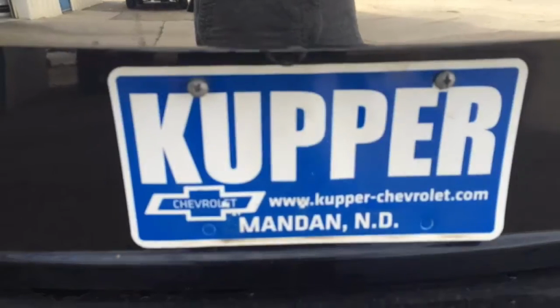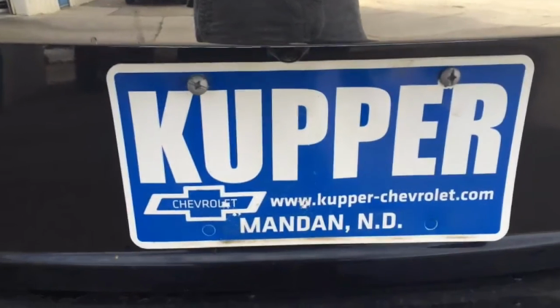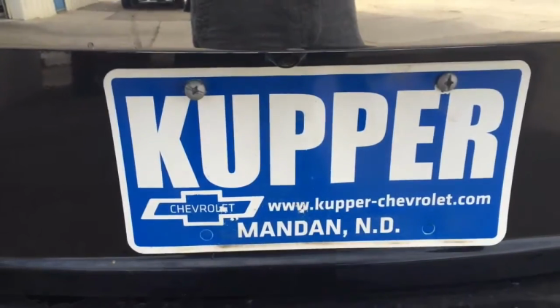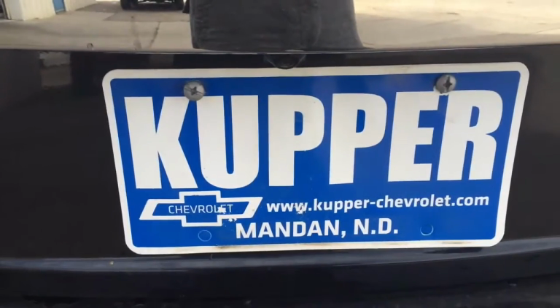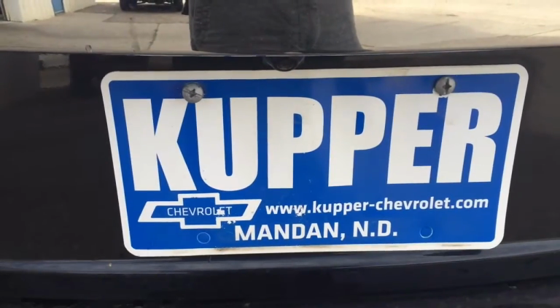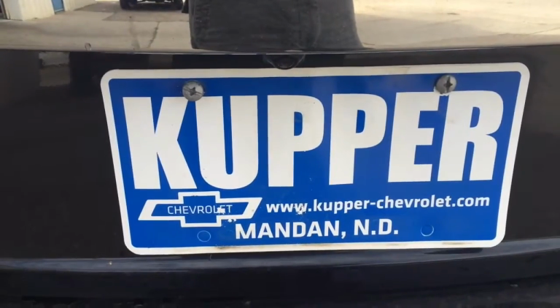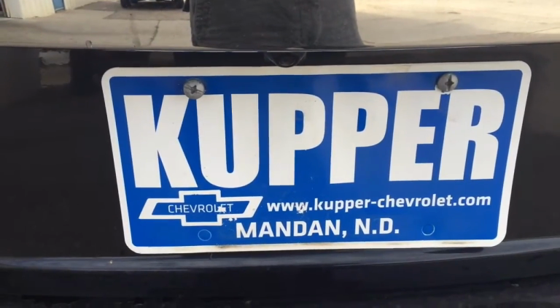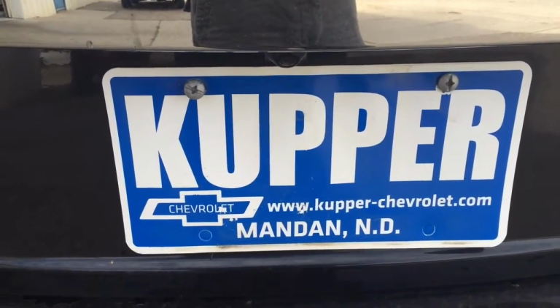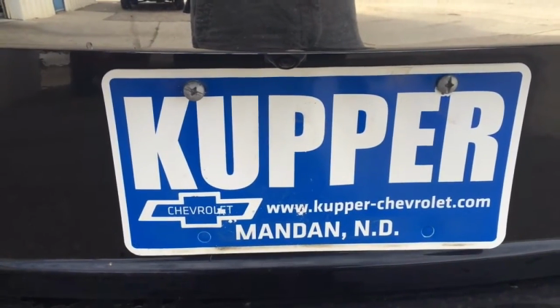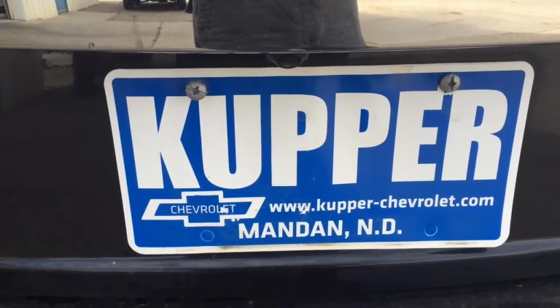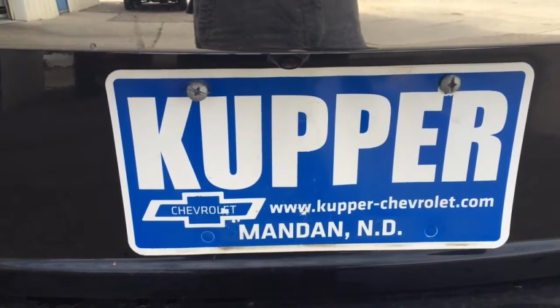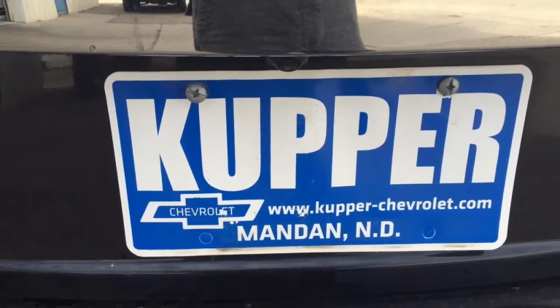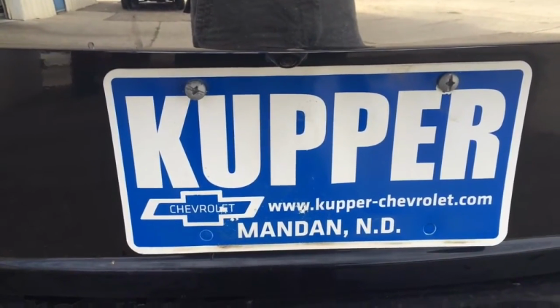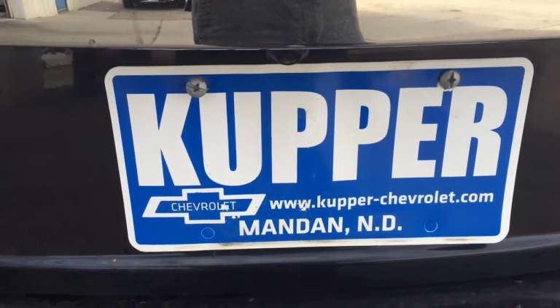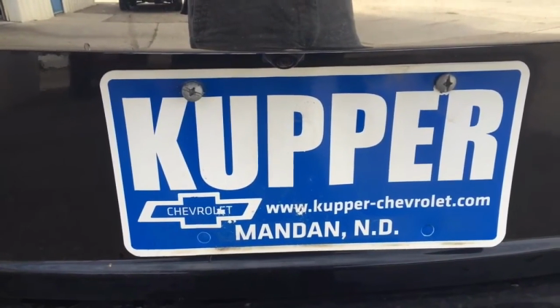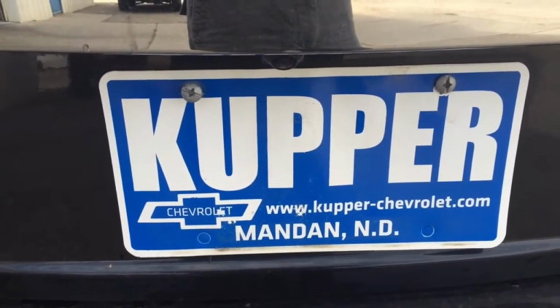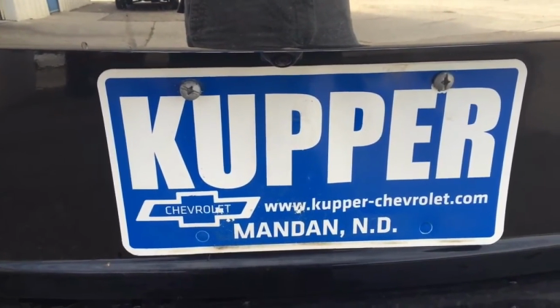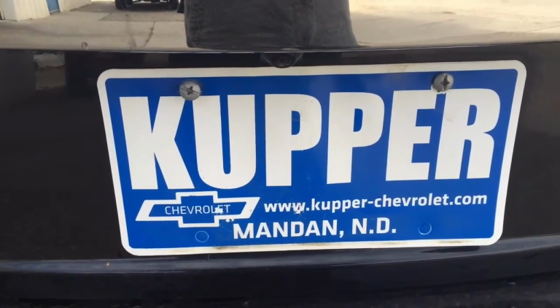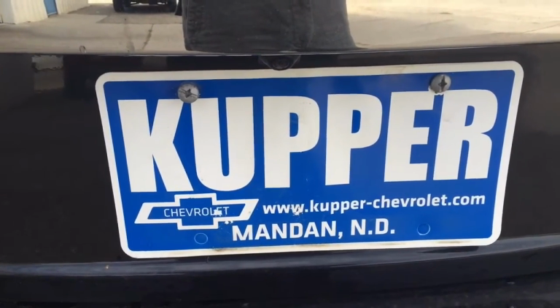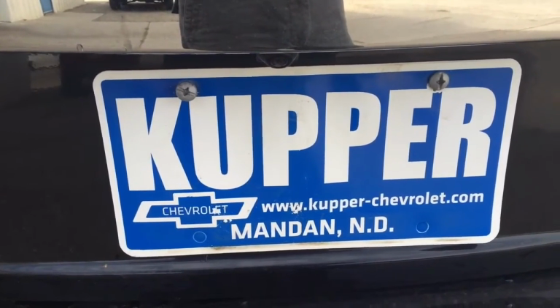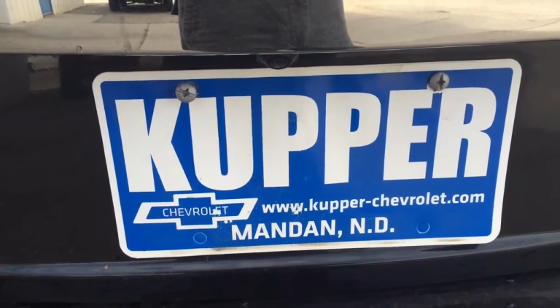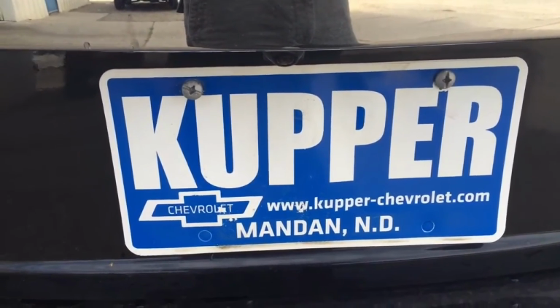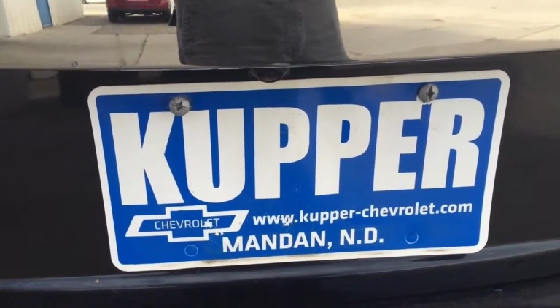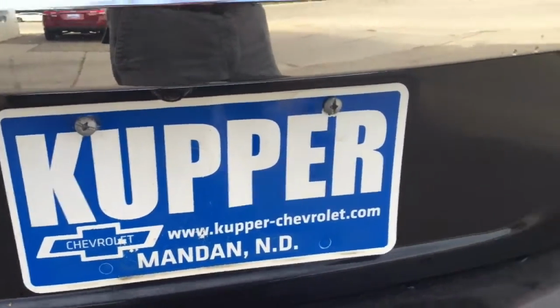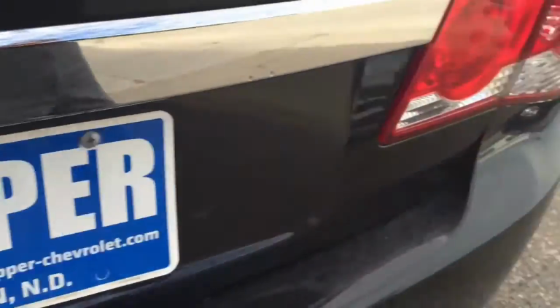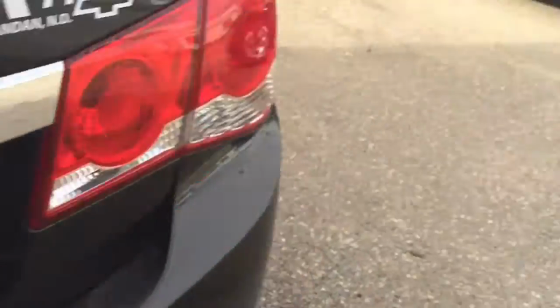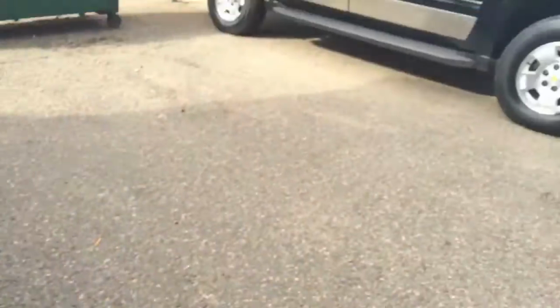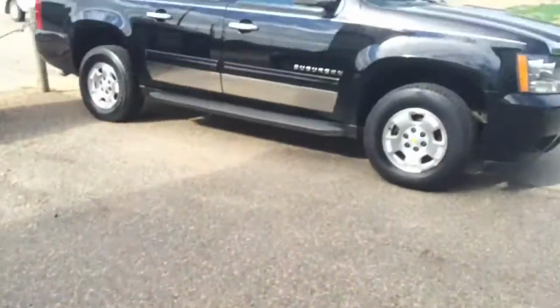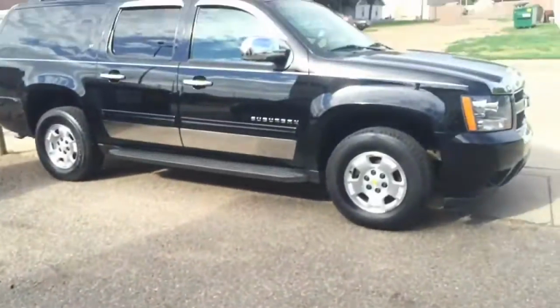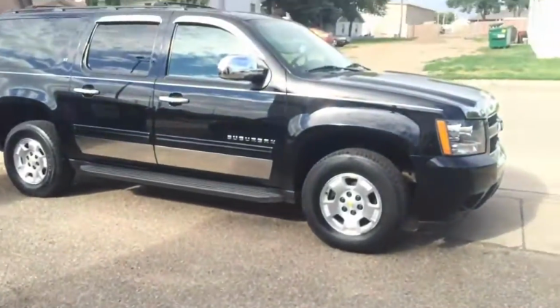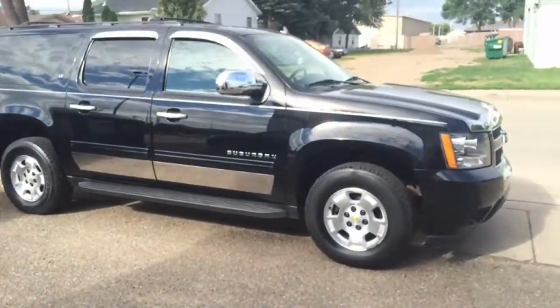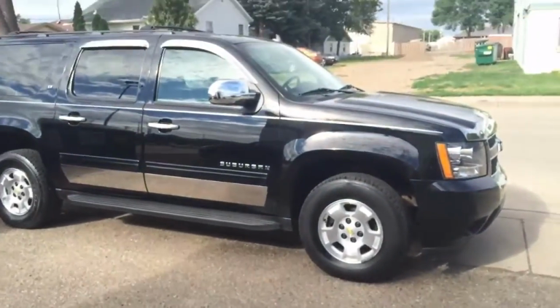Hello, this is Jeremy at Cooper Chevrolet. I'm proud to present you this 2011 Chevy Suburban.